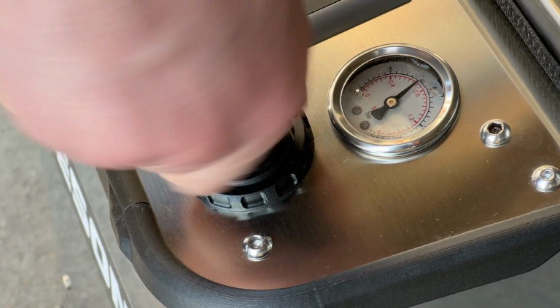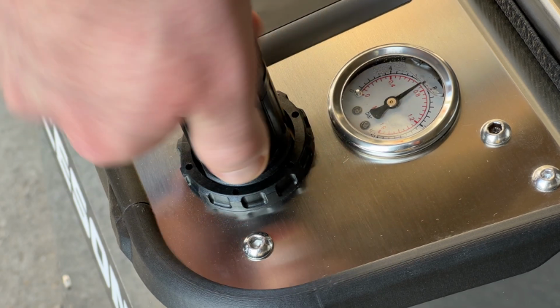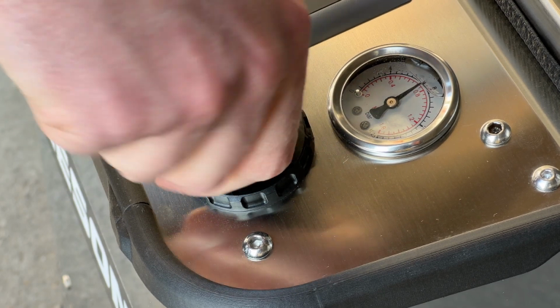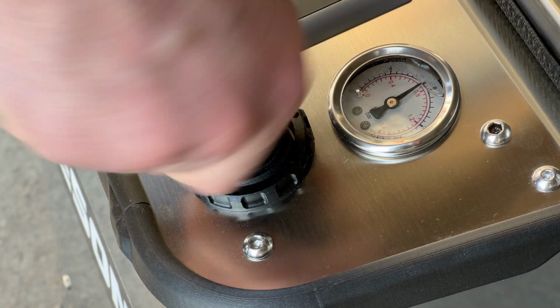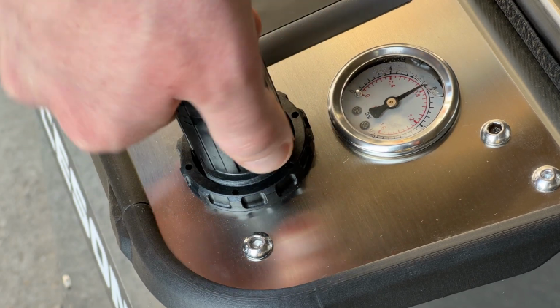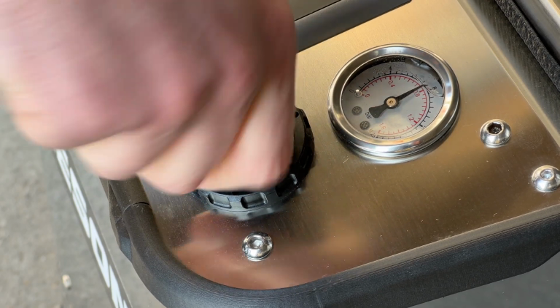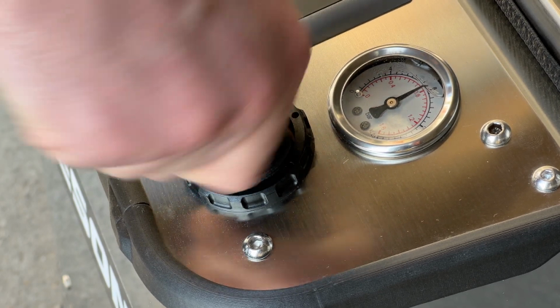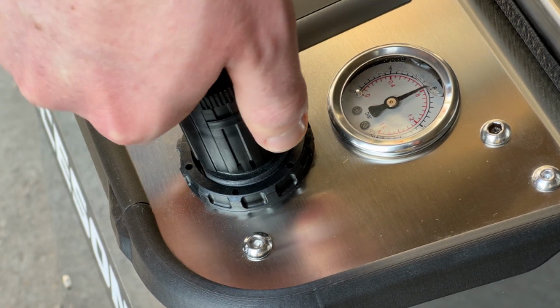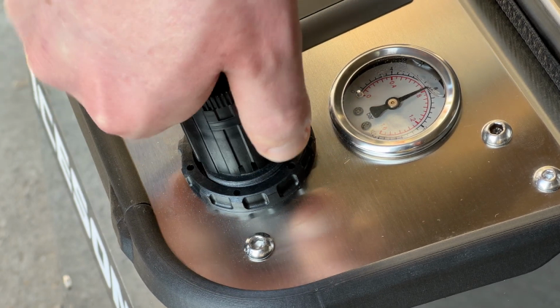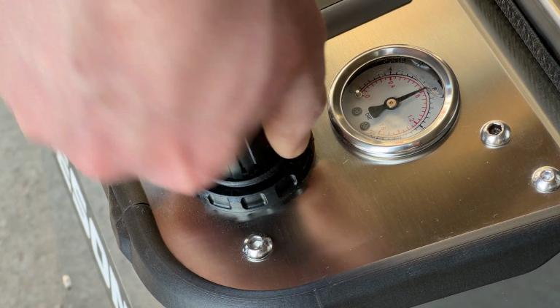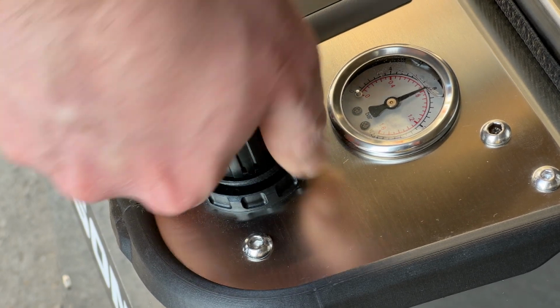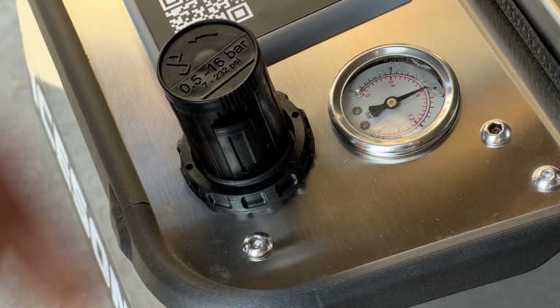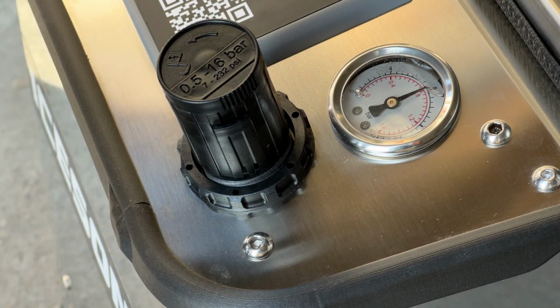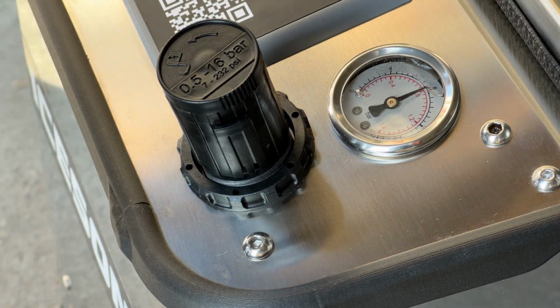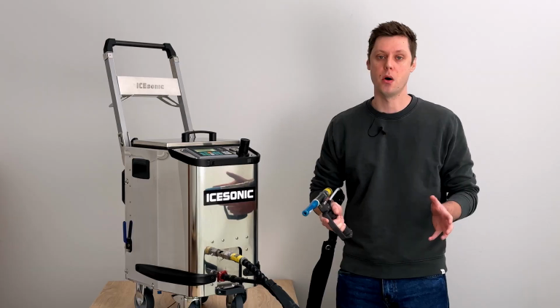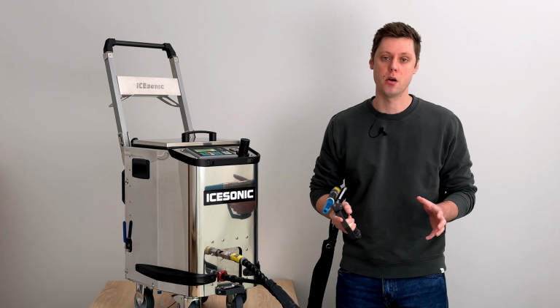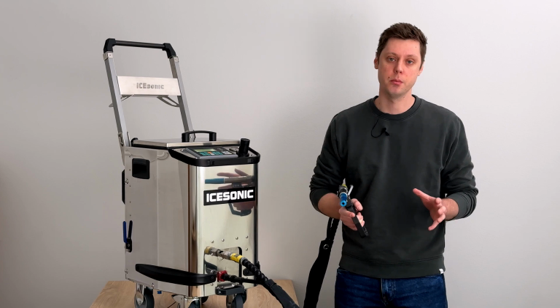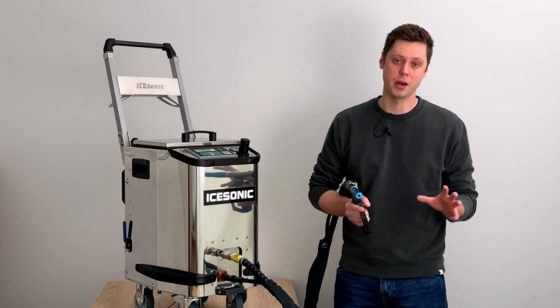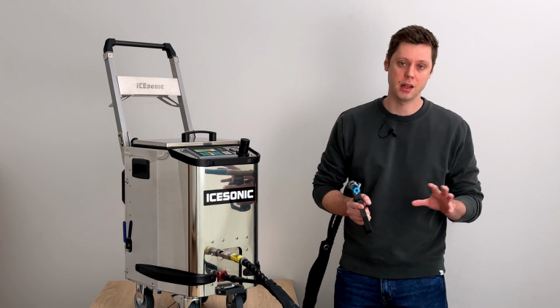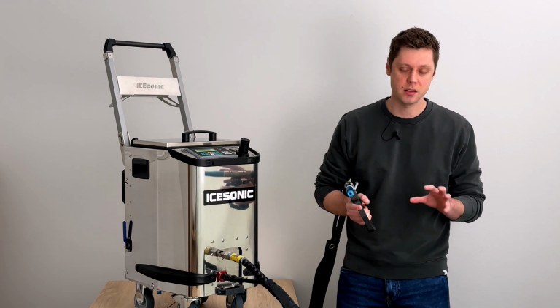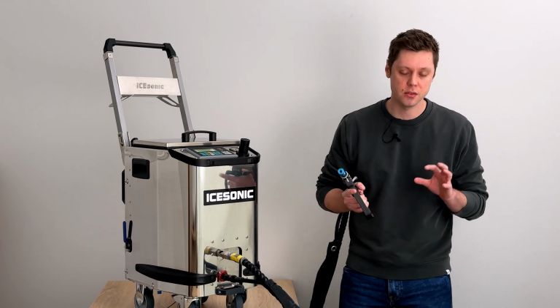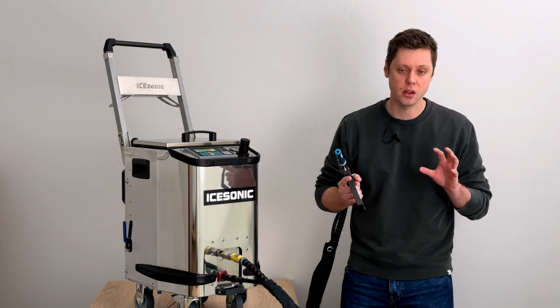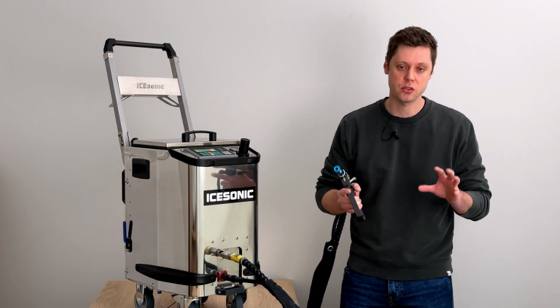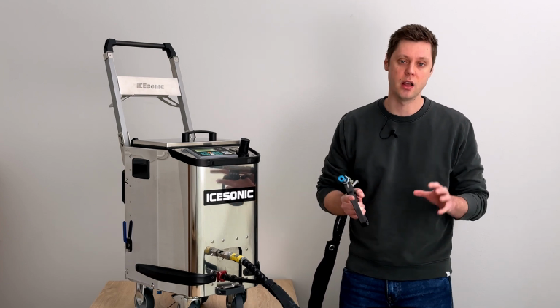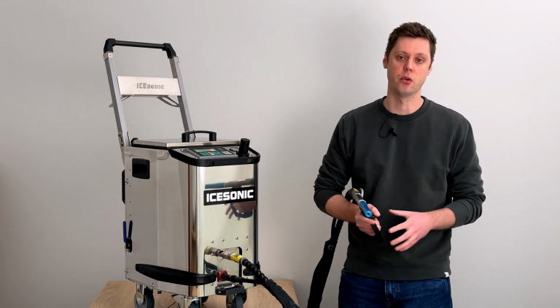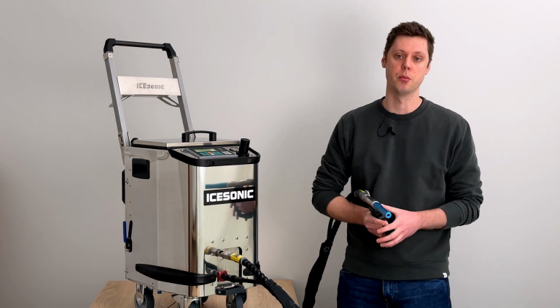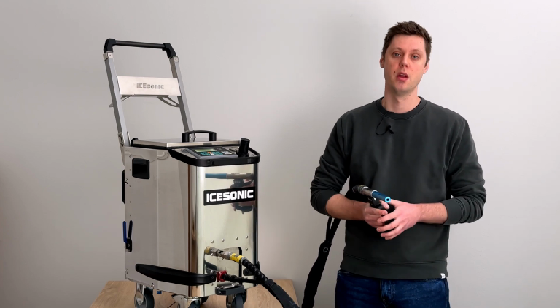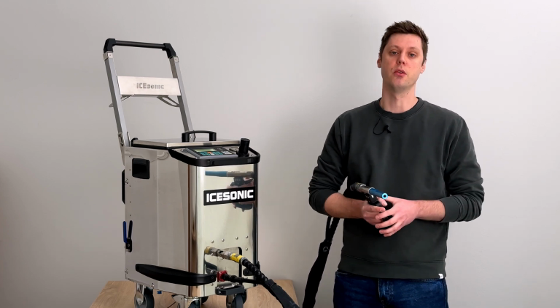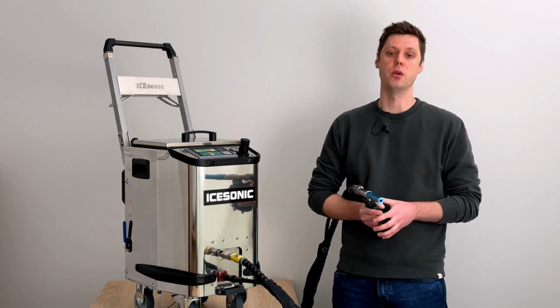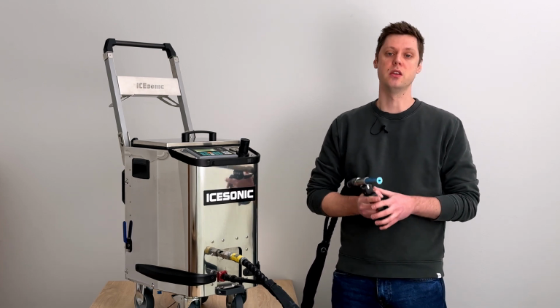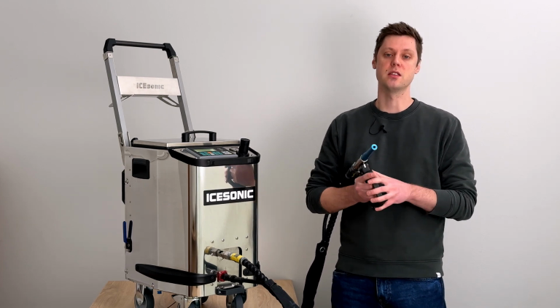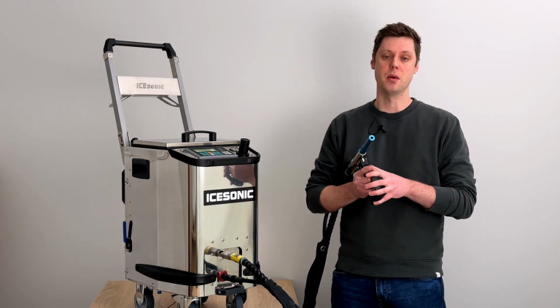When it comes to pressure, the iSonic Smart HD can blast up to 12 bar. It comes with a pressure regulator, and I'll usually set it to around 6–8 bar, but again this gives you extra headroom for when you need some extra cleaning power.